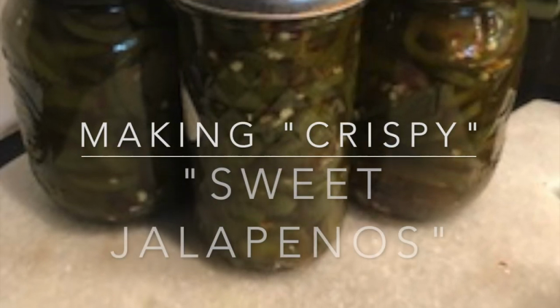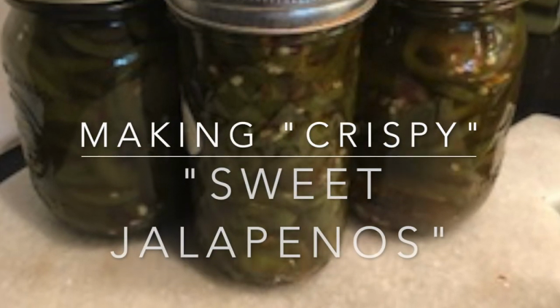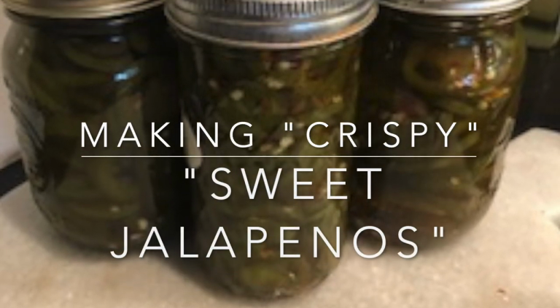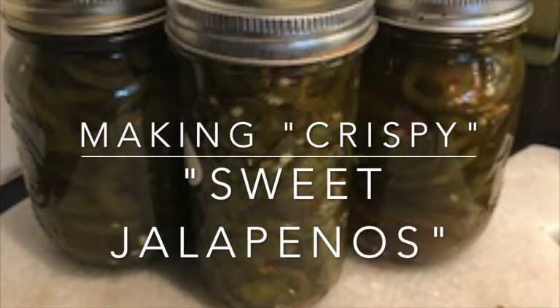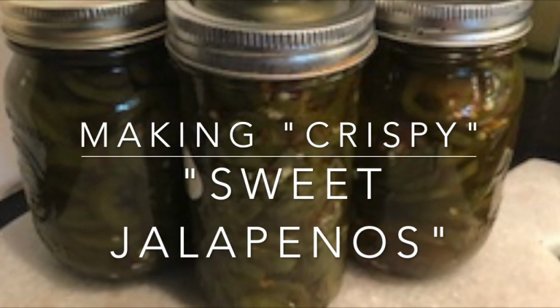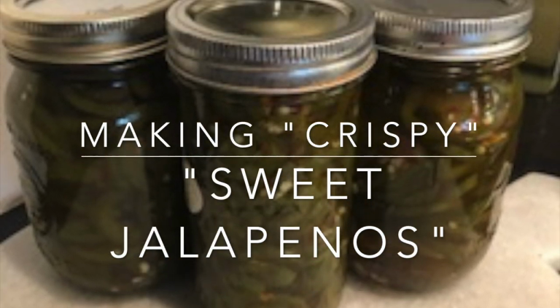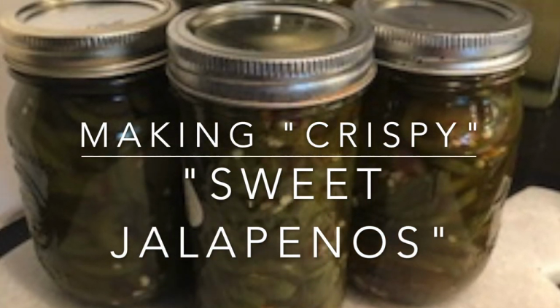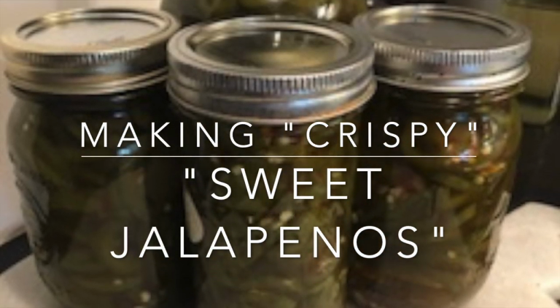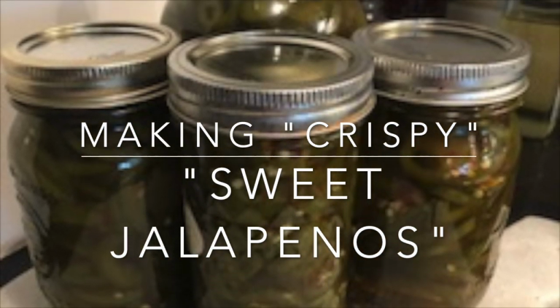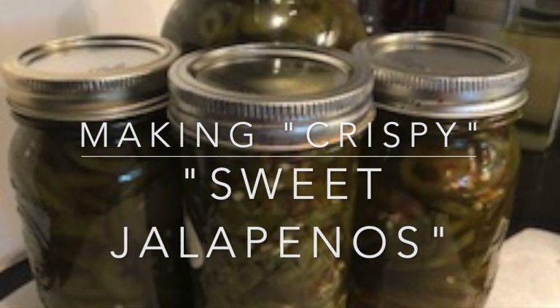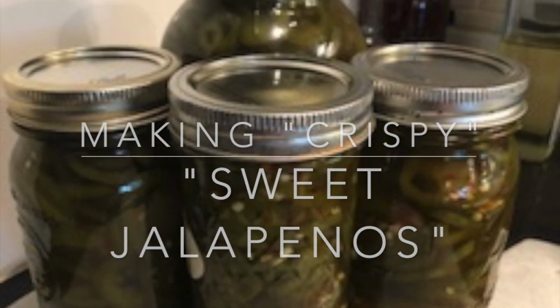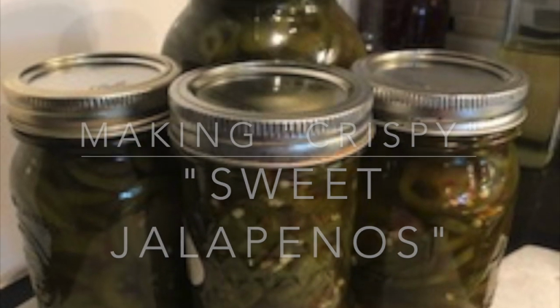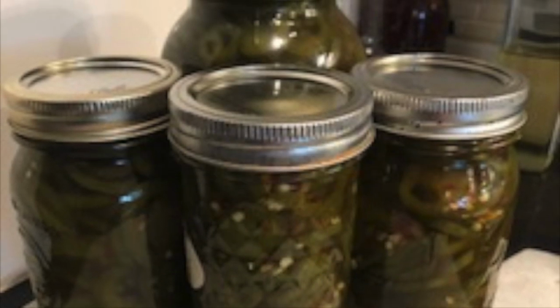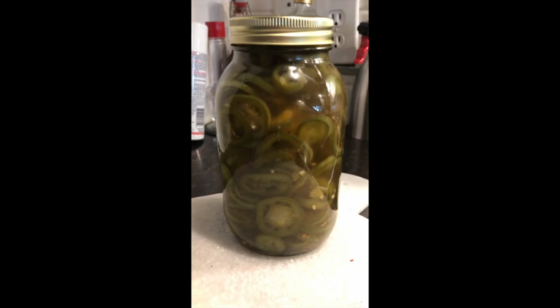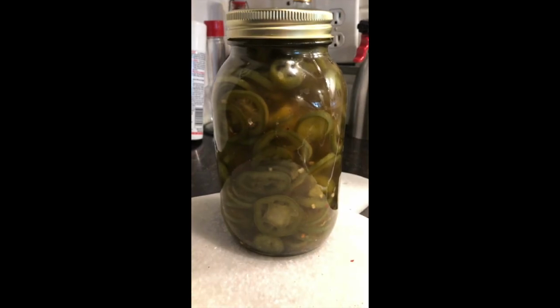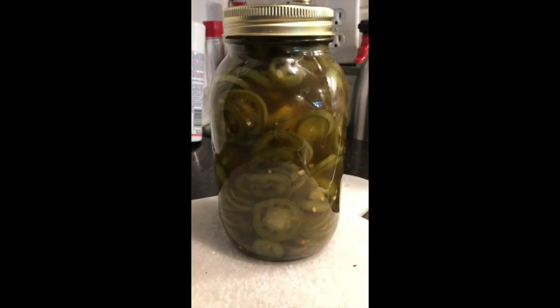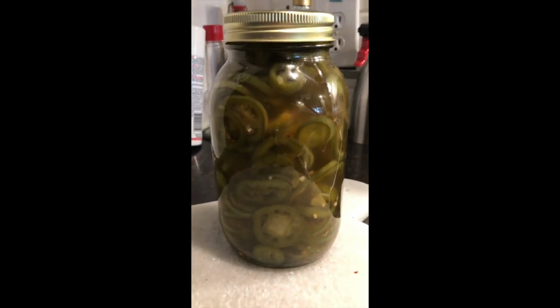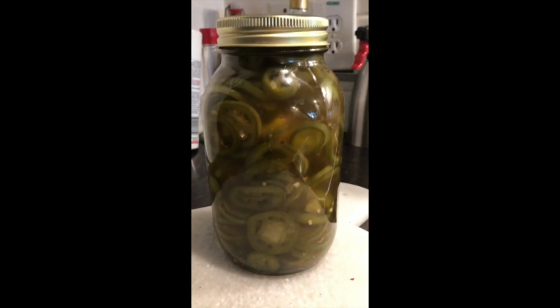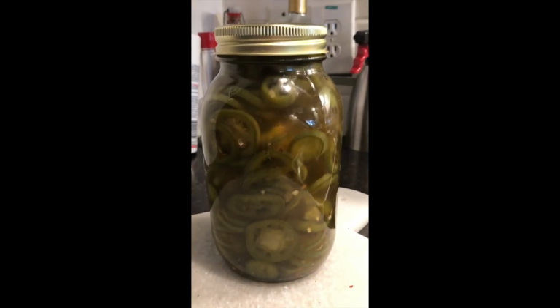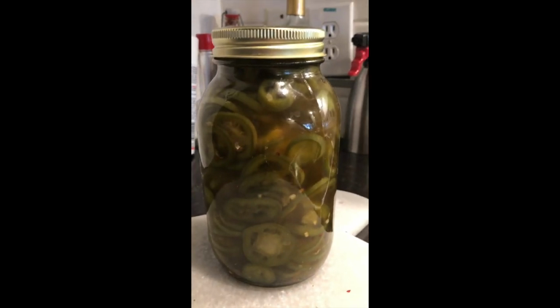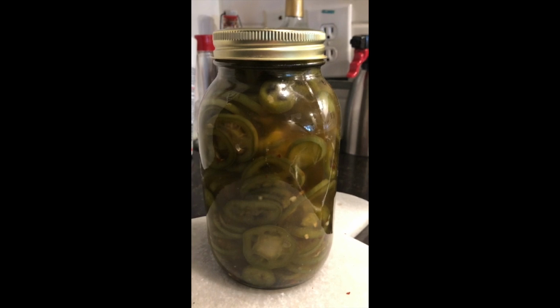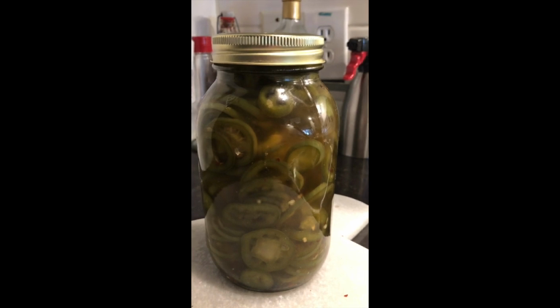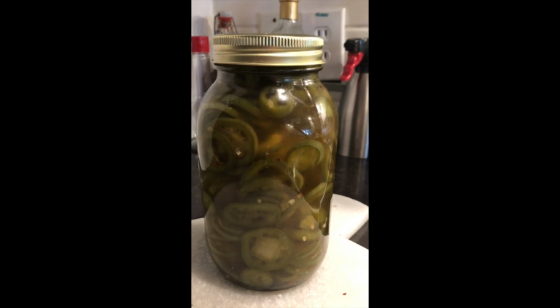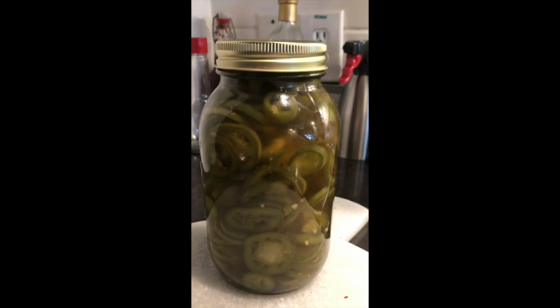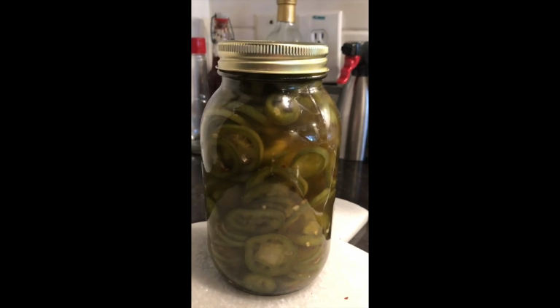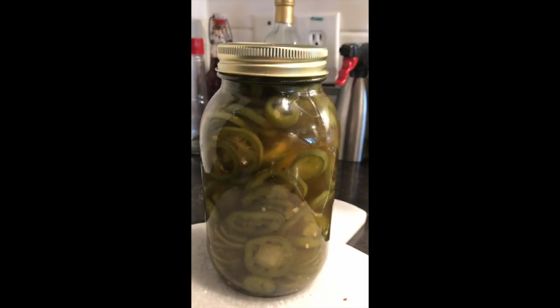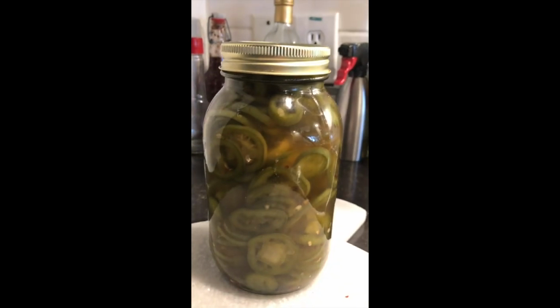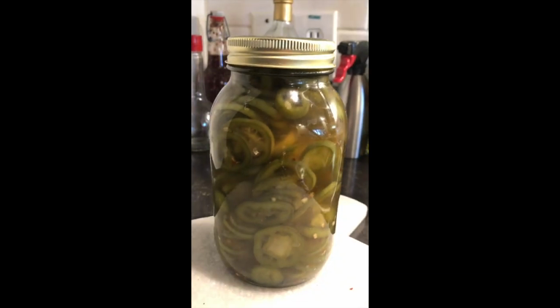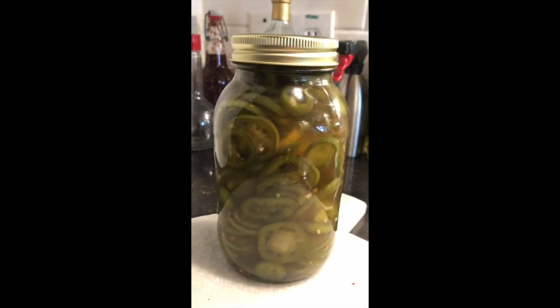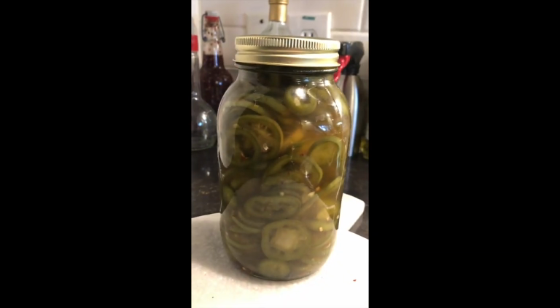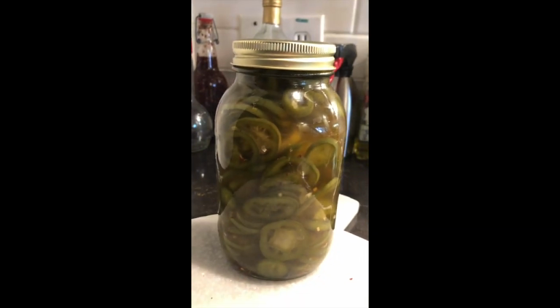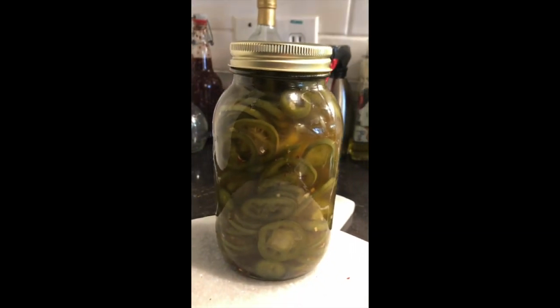Hello YouTube. Today I'm going to share my recipe with you for how to make crispy sweet jalapeños.